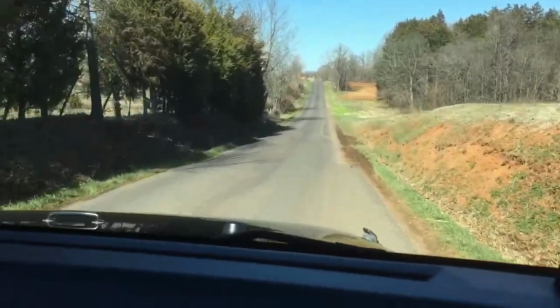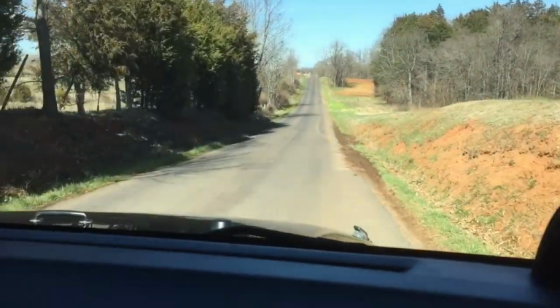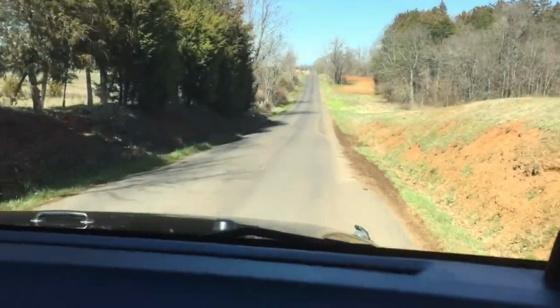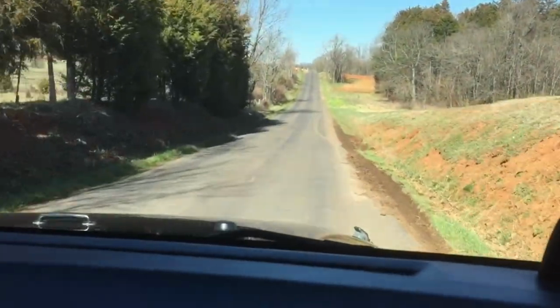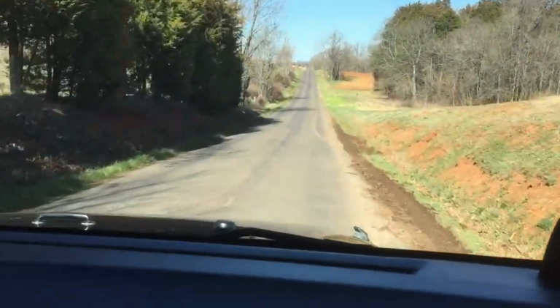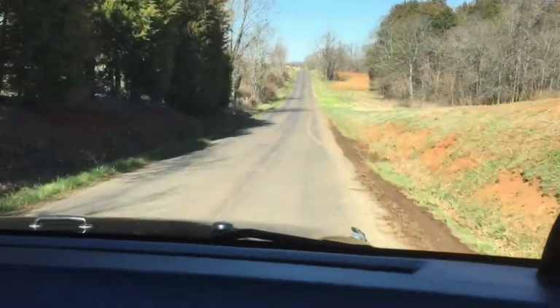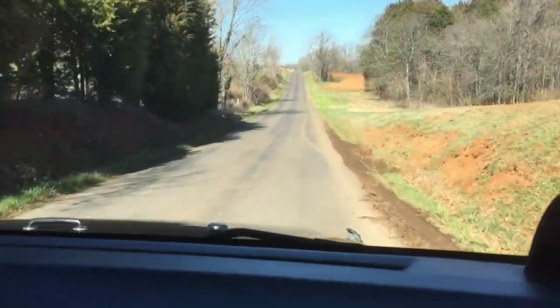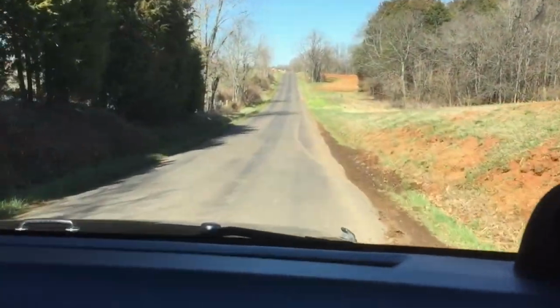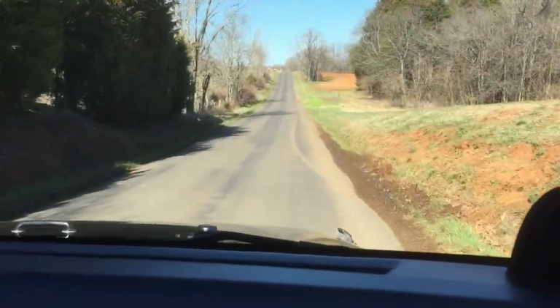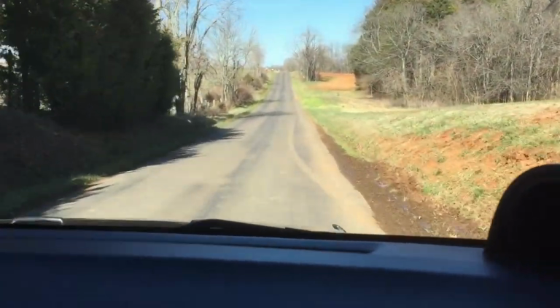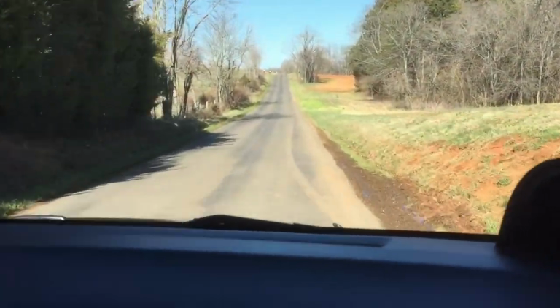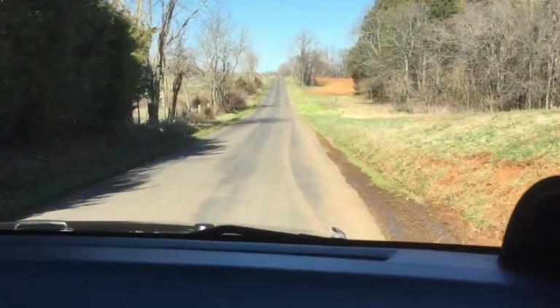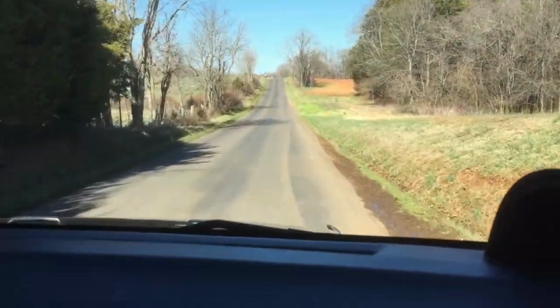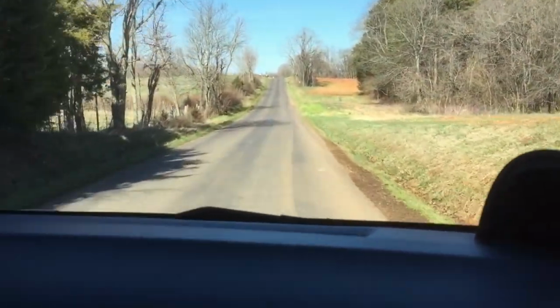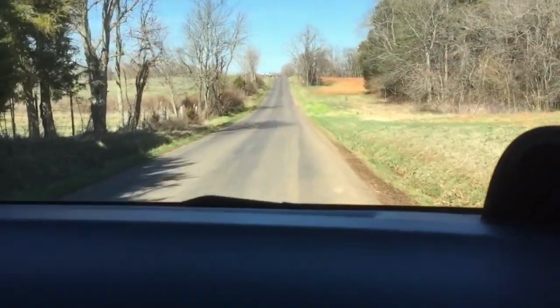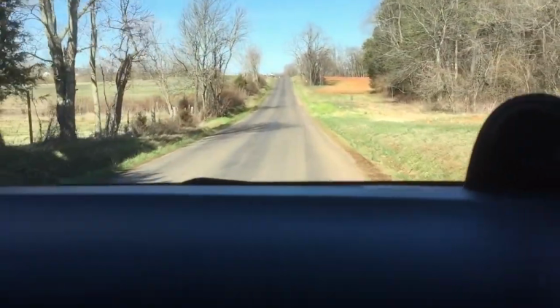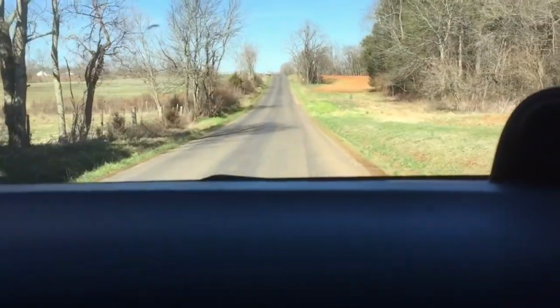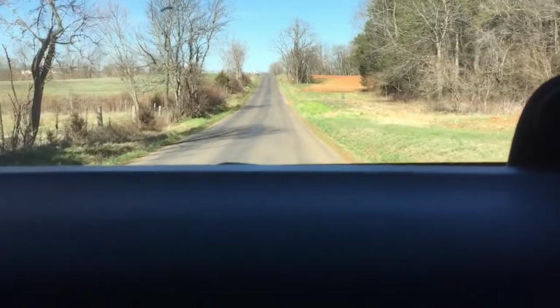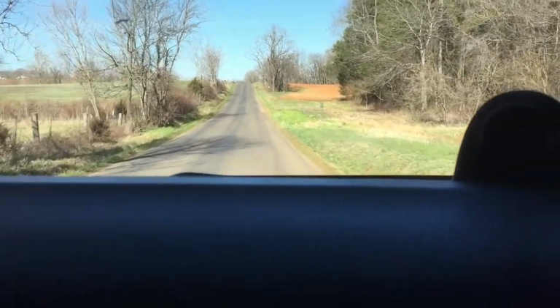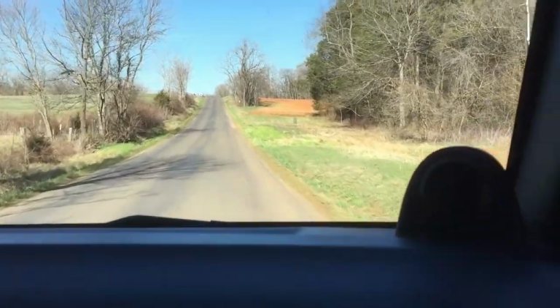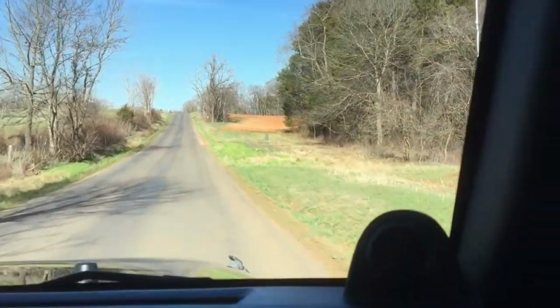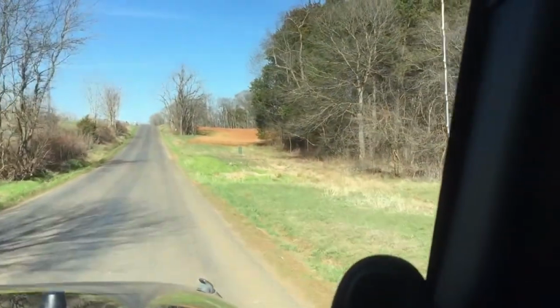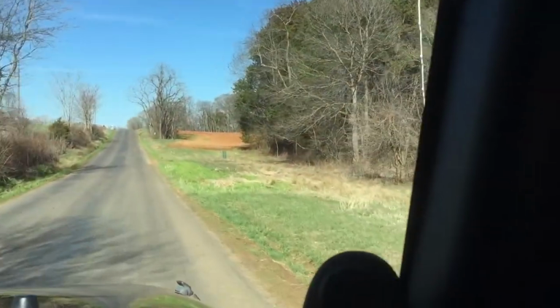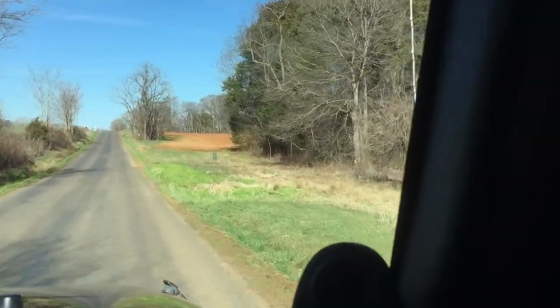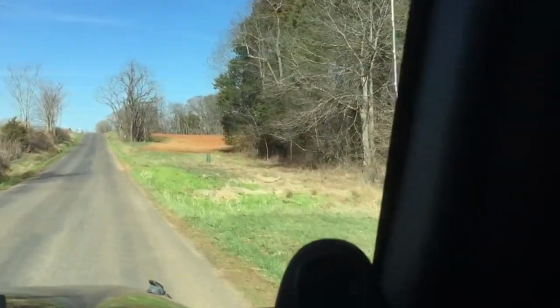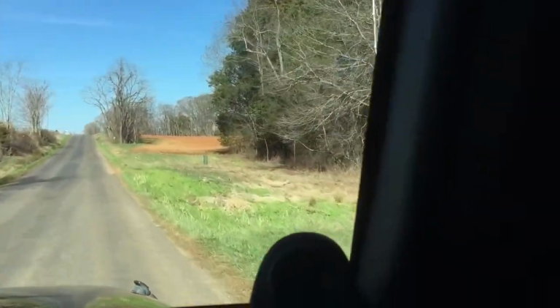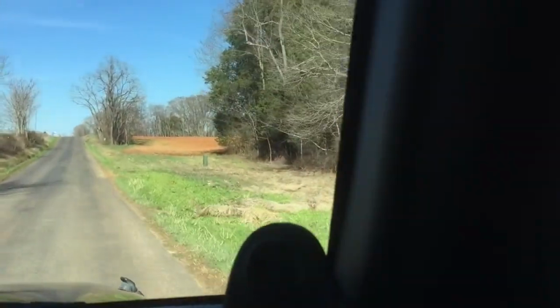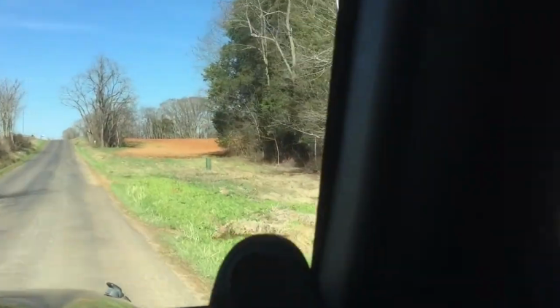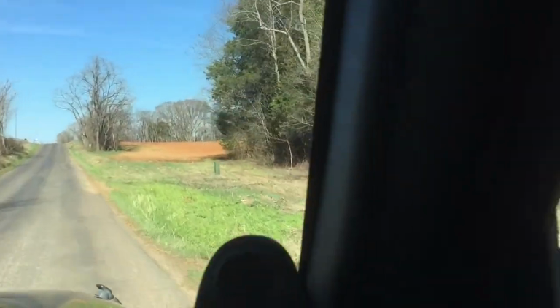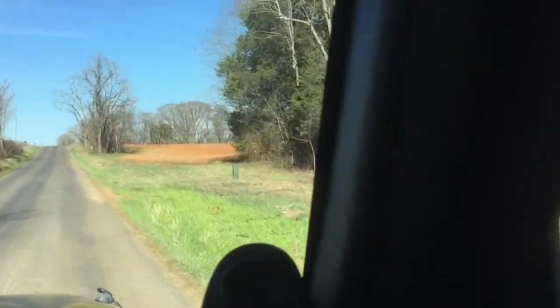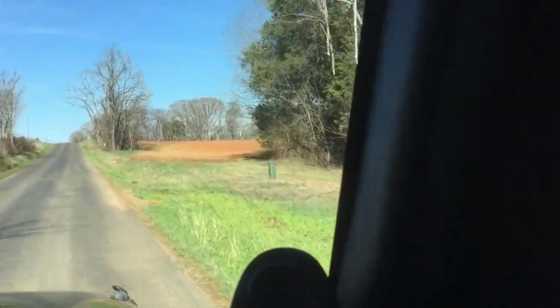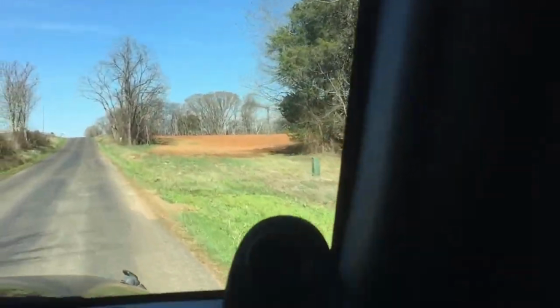We're leaving the hunt and heading home. Look at that orange dirt up there — that's why they call it Orange.